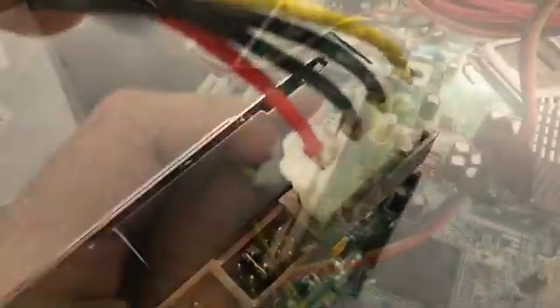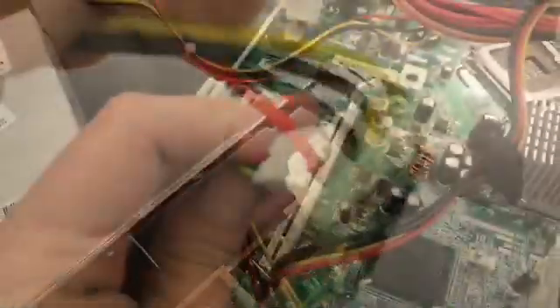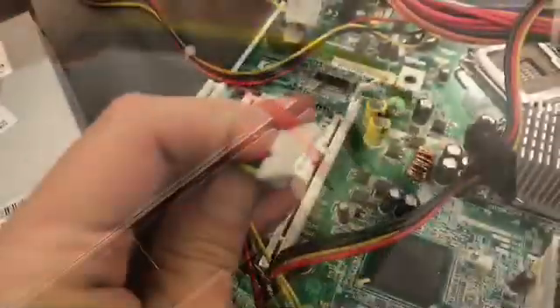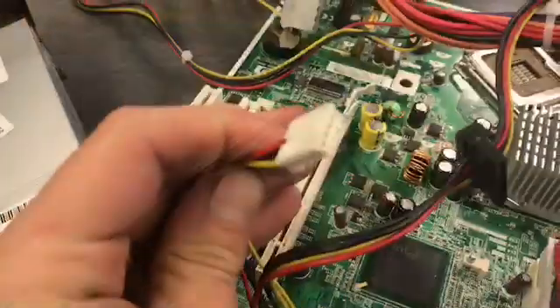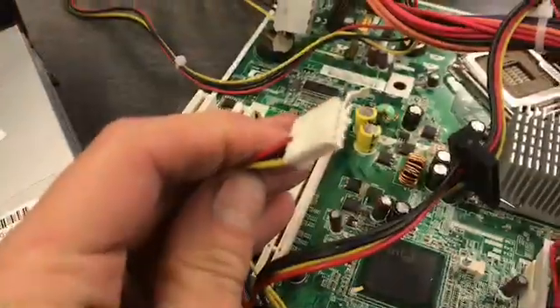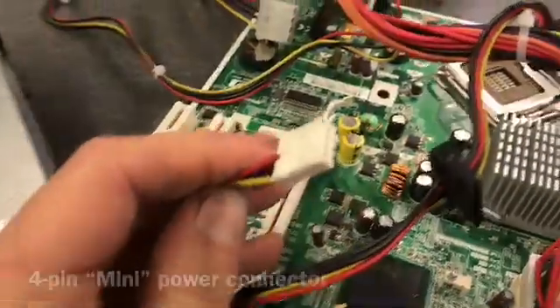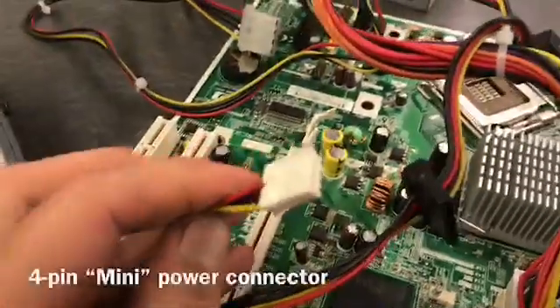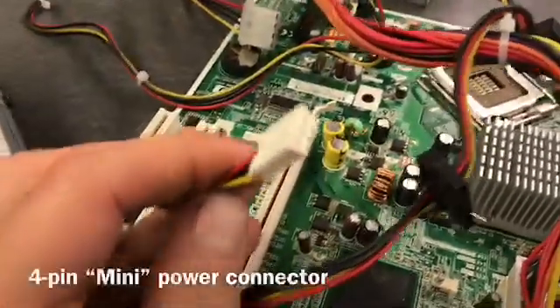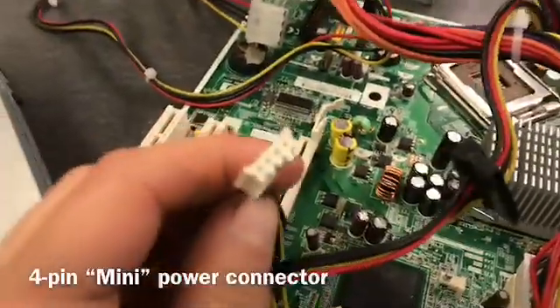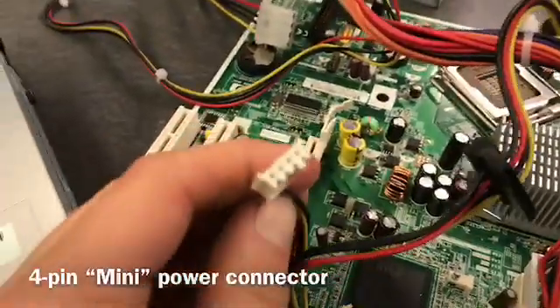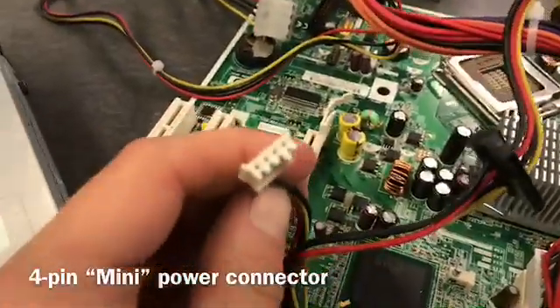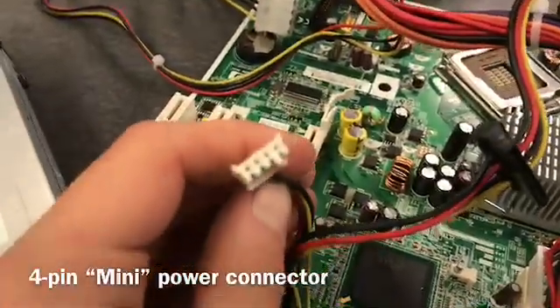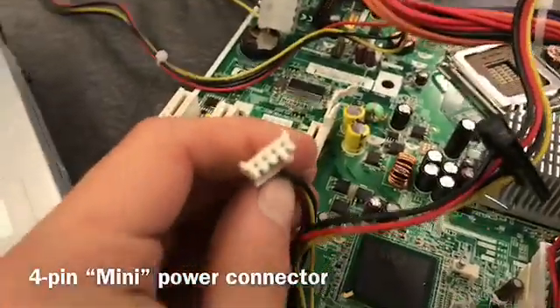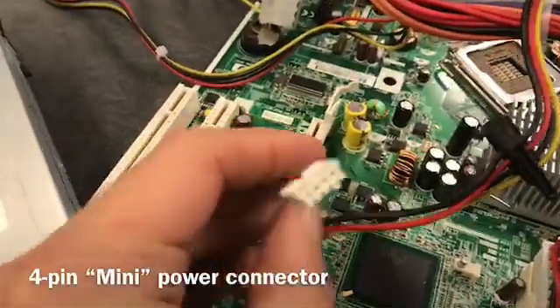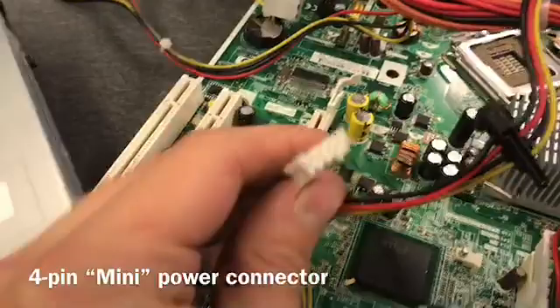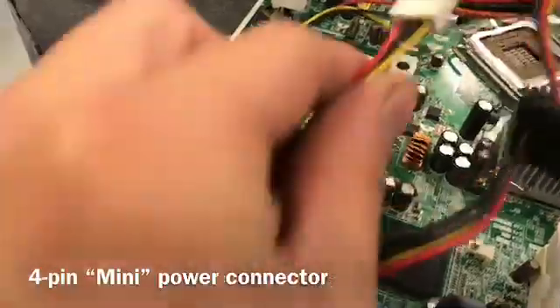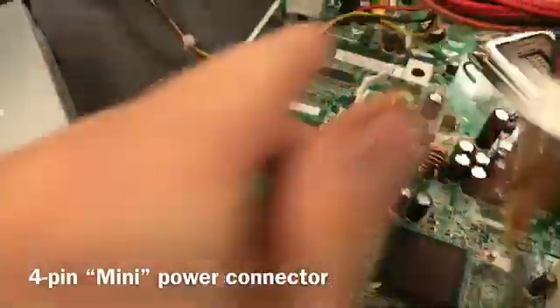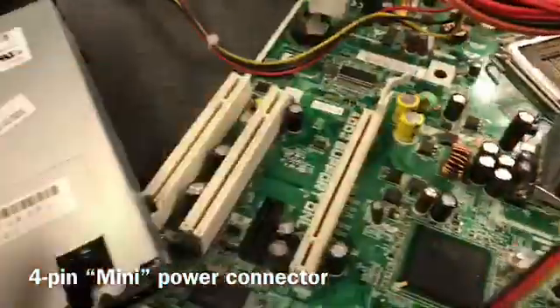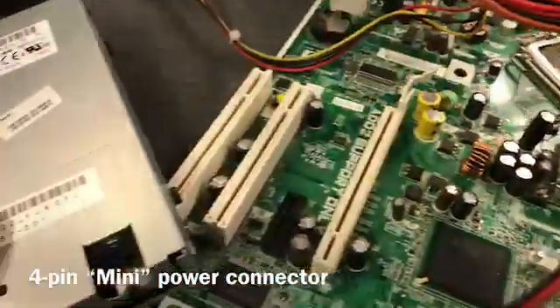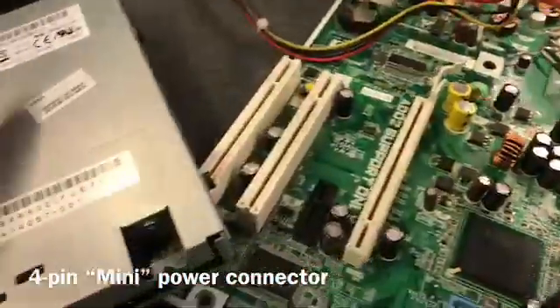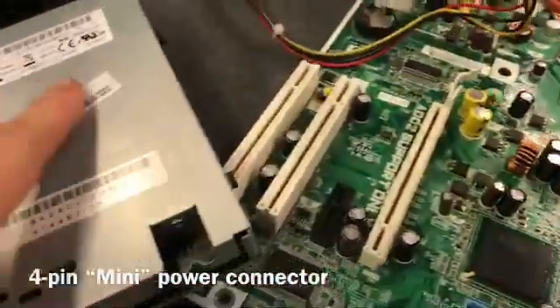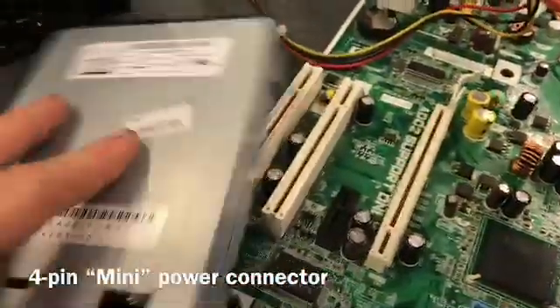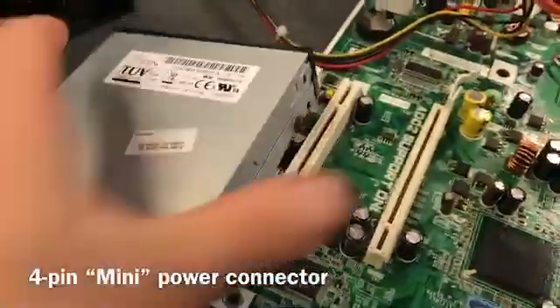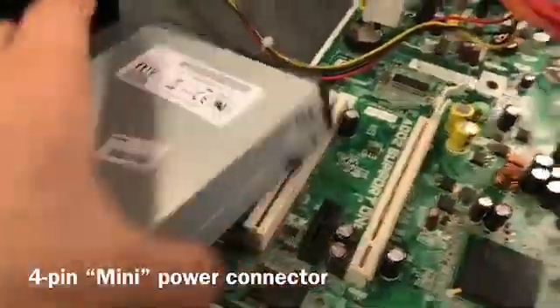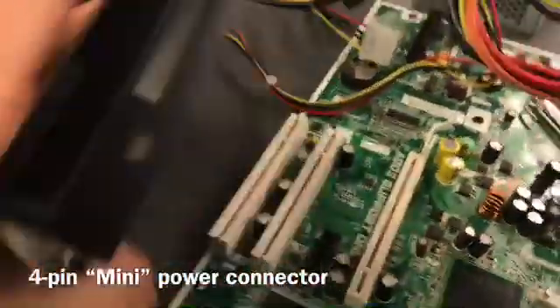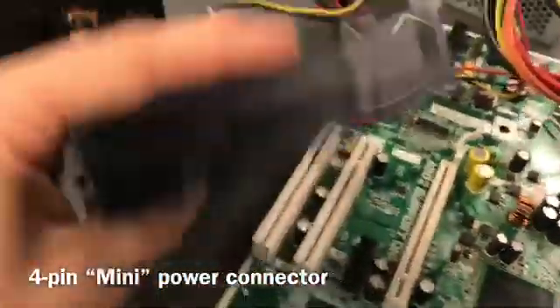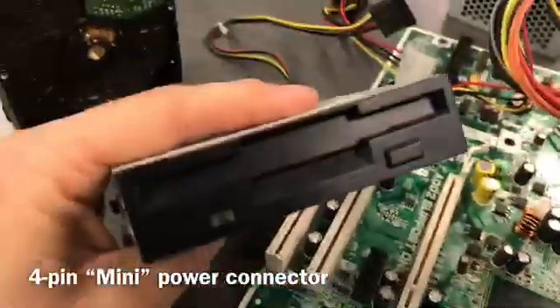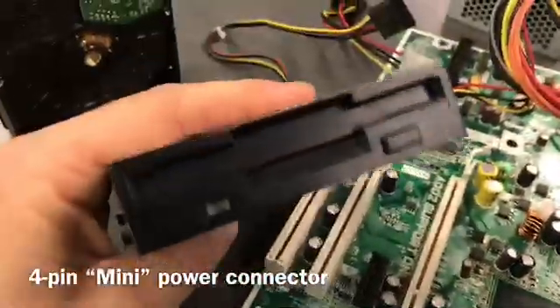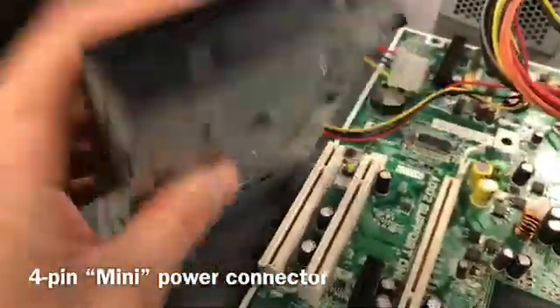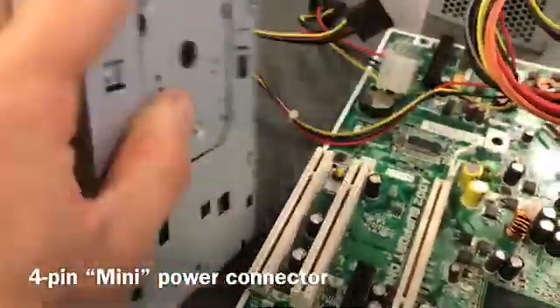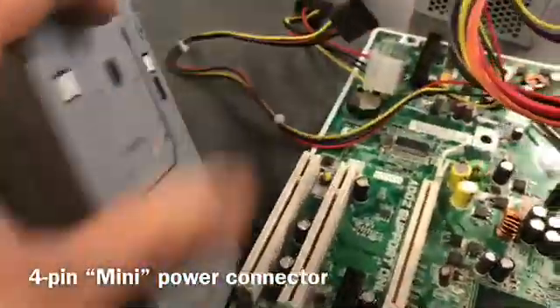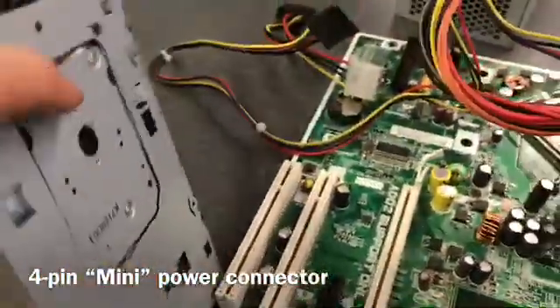This is a mini connector. It is used to supply power to the largely extinct floppy disk drive.